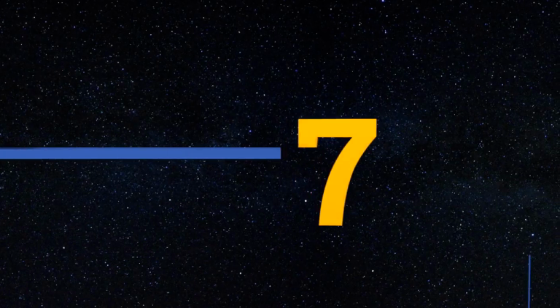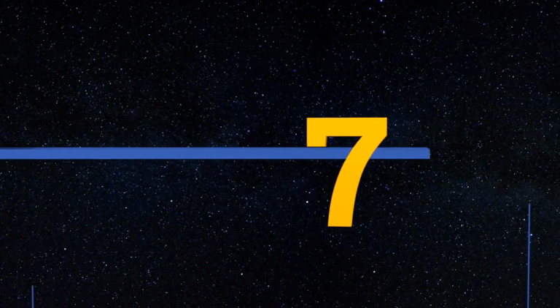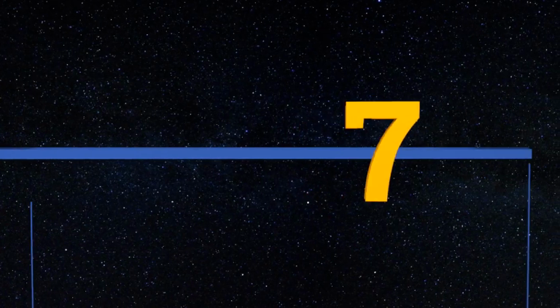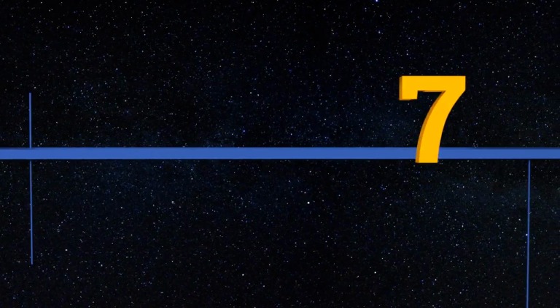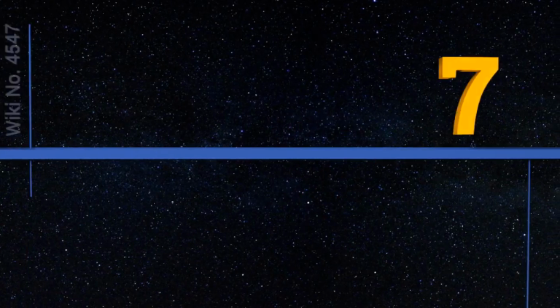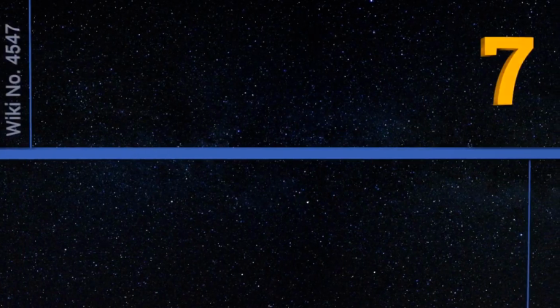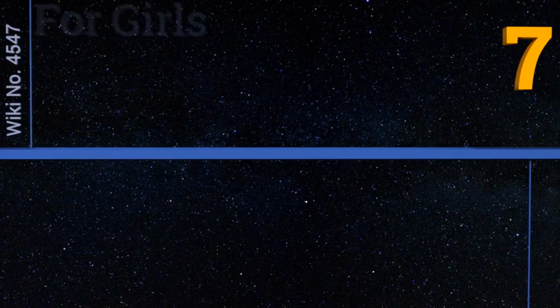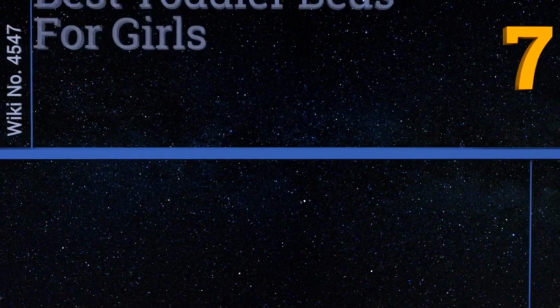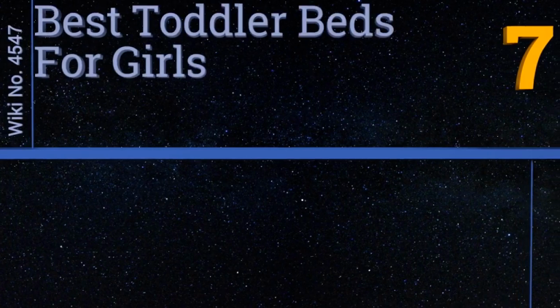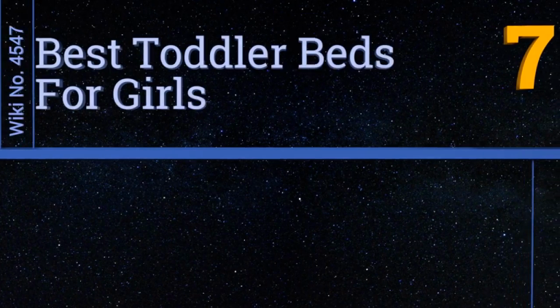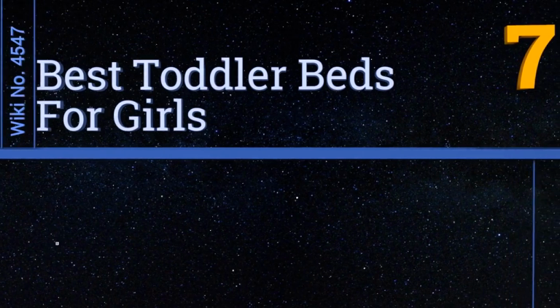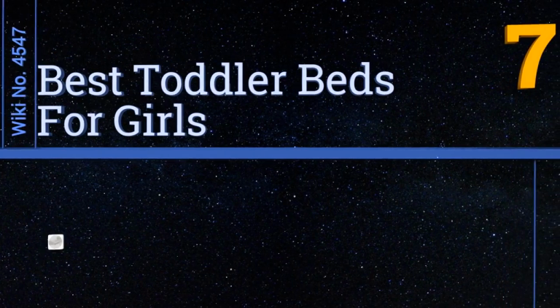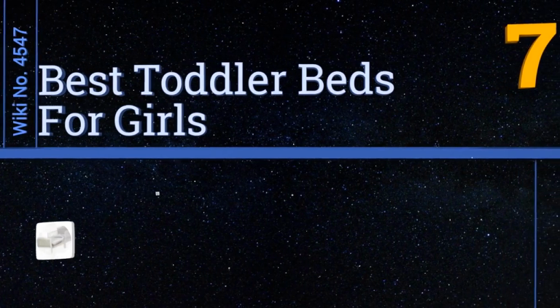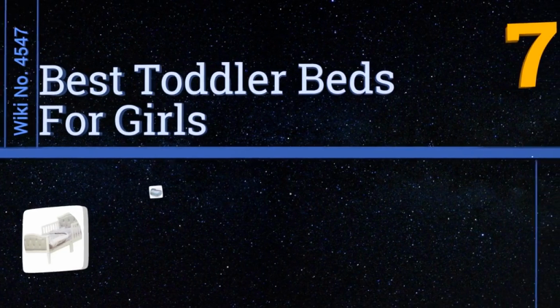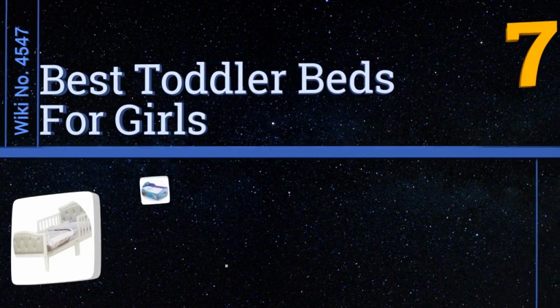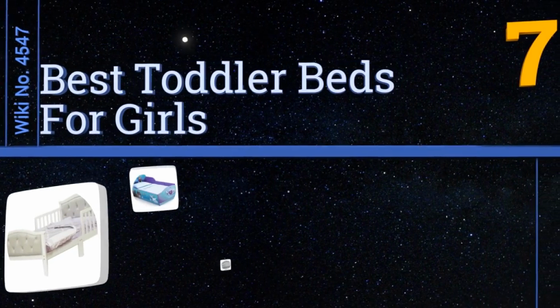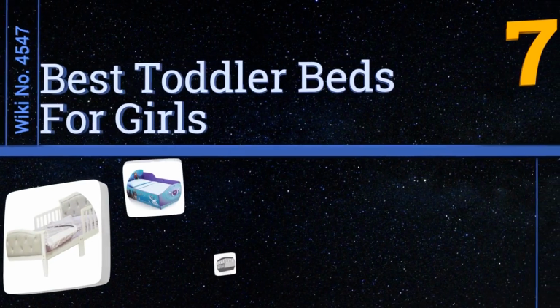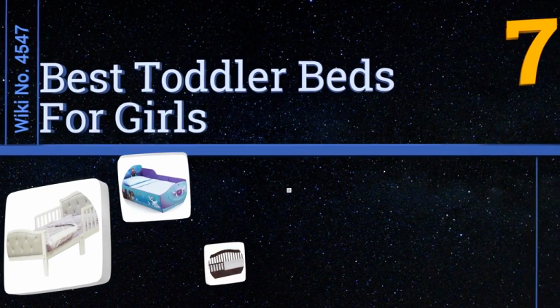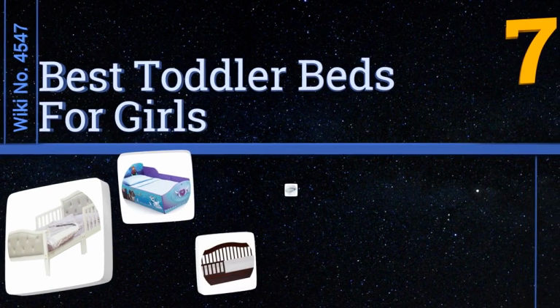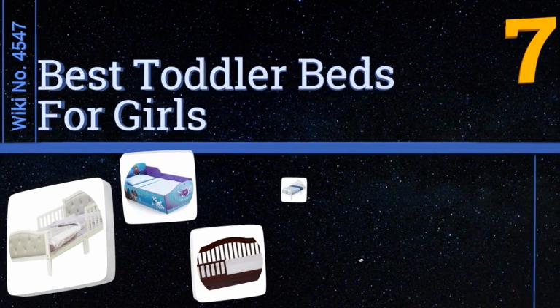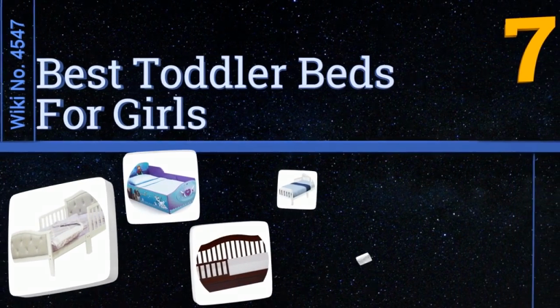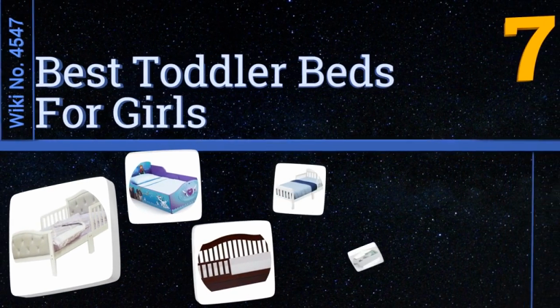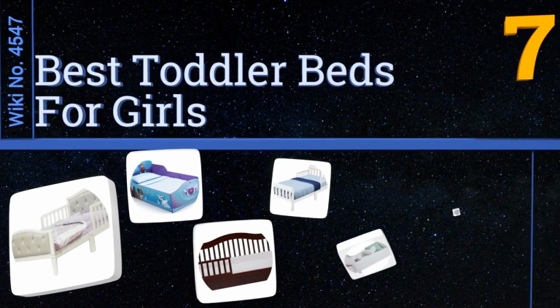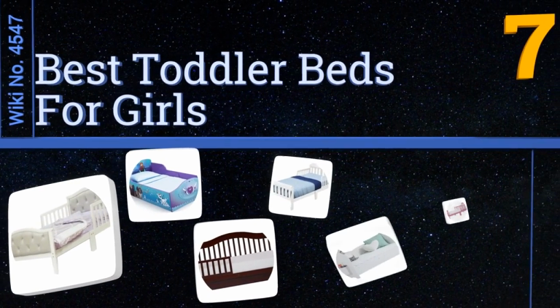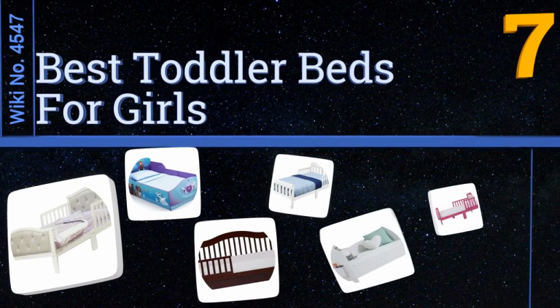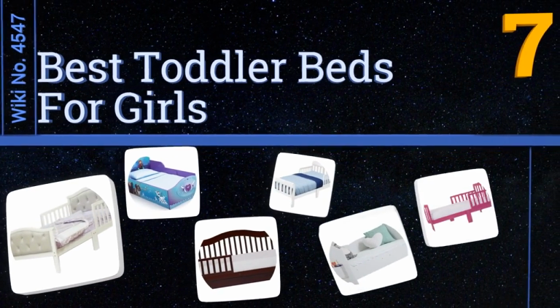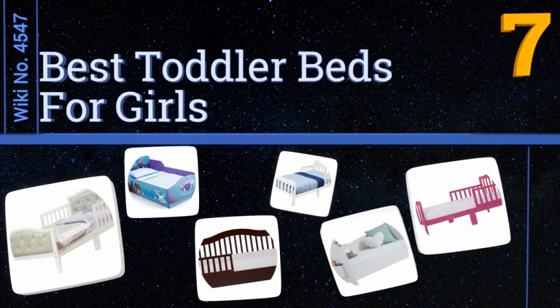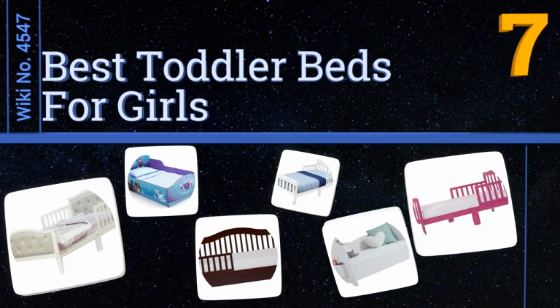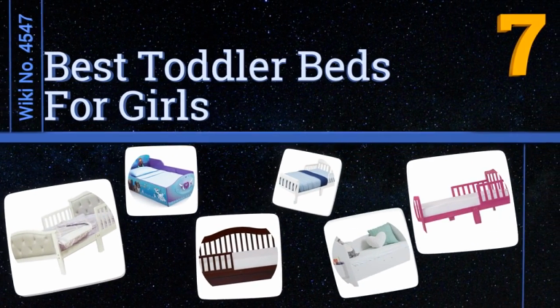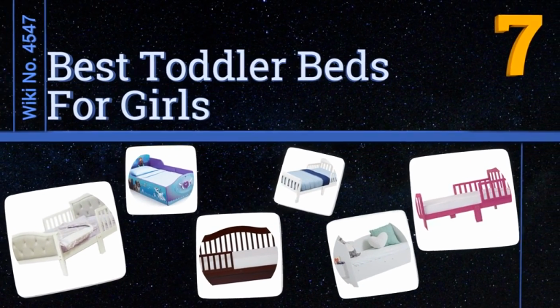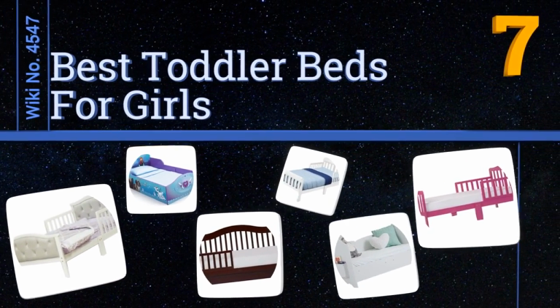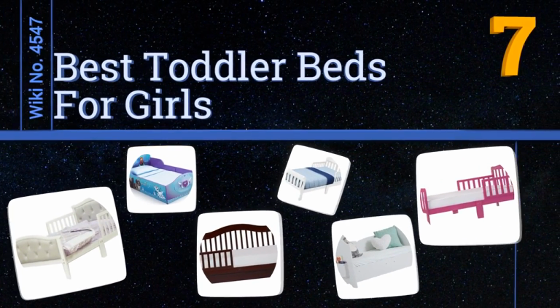EasyVid presents the seven best toddler beds for girls. Let's get started with the list.